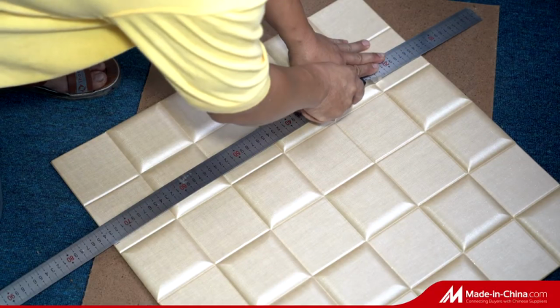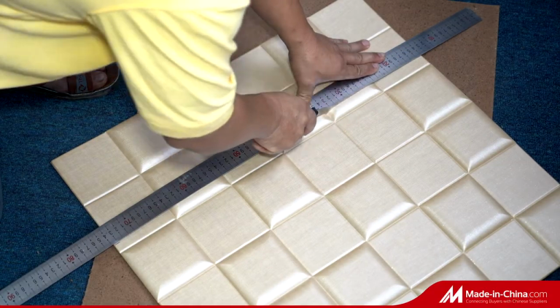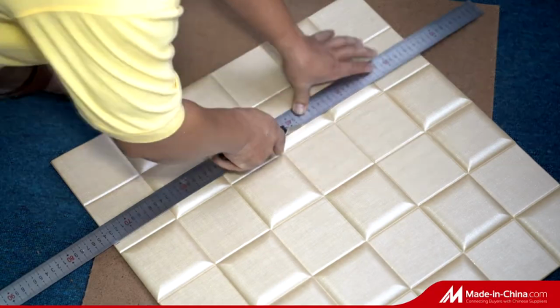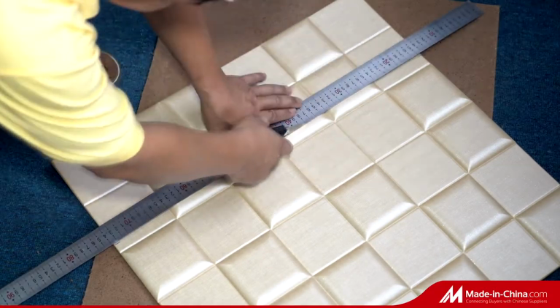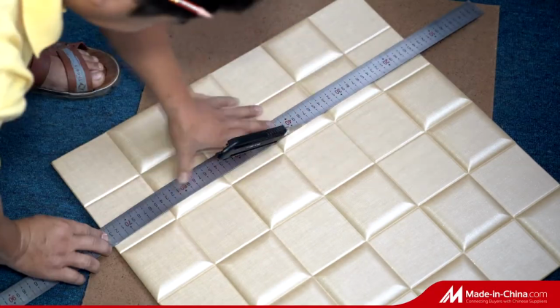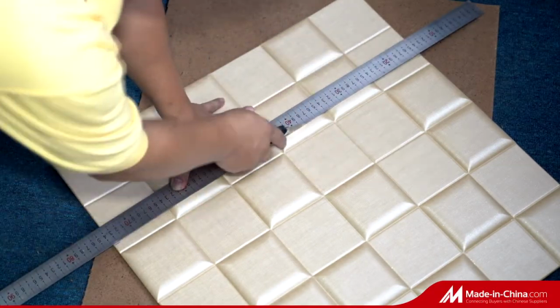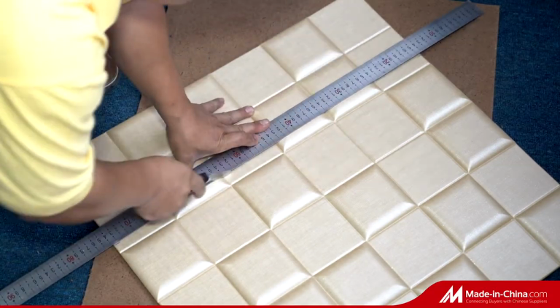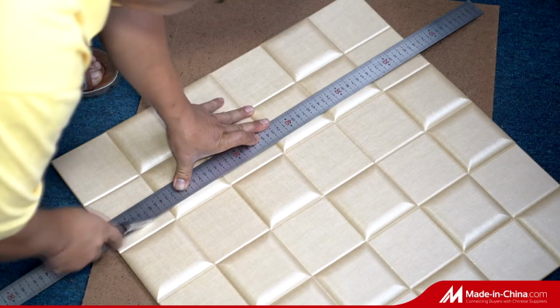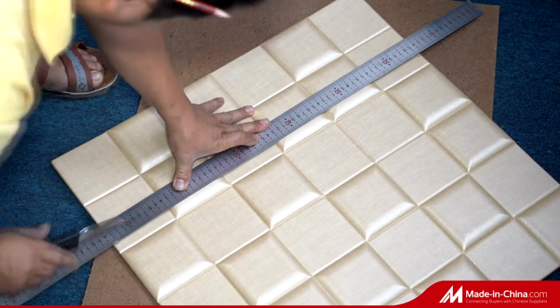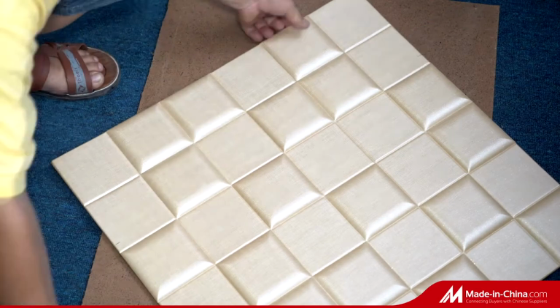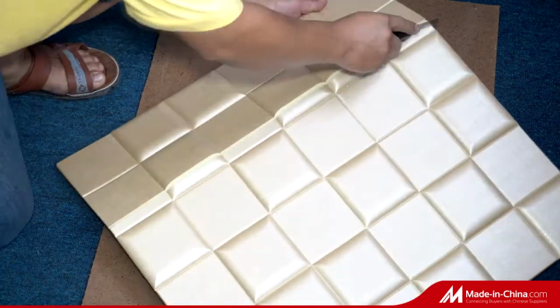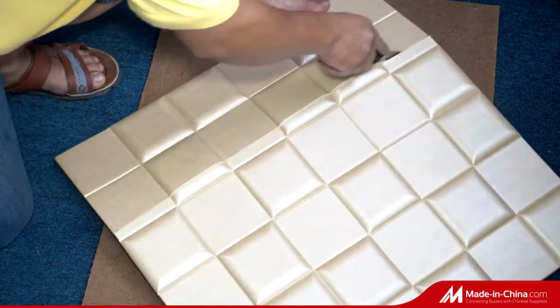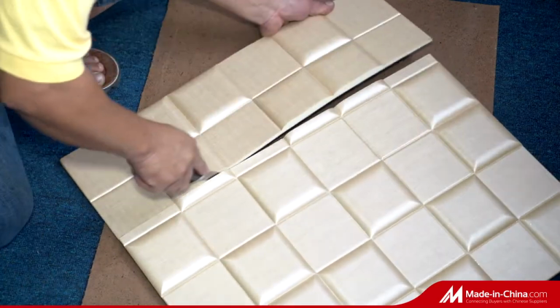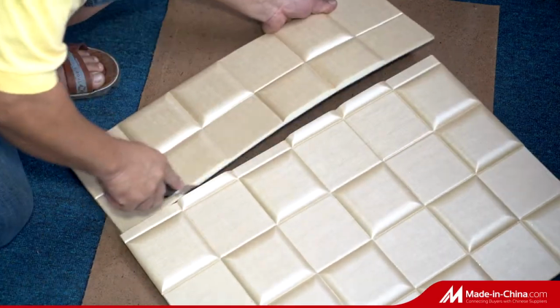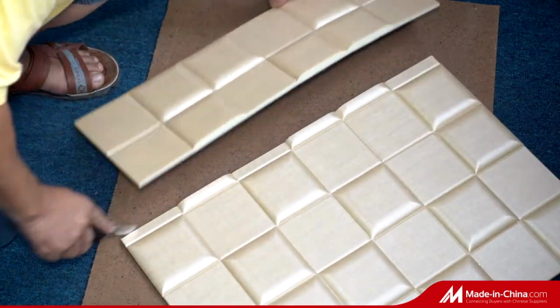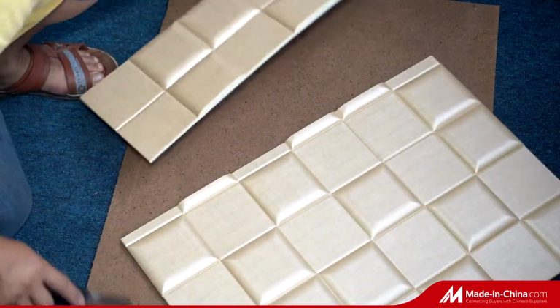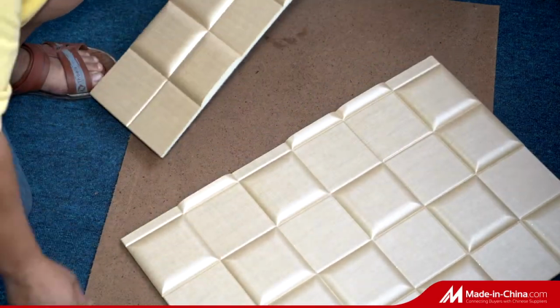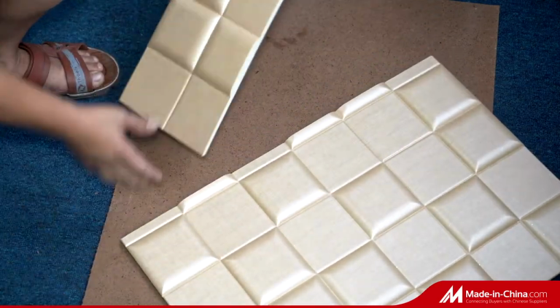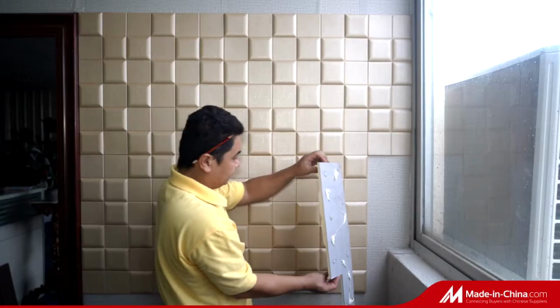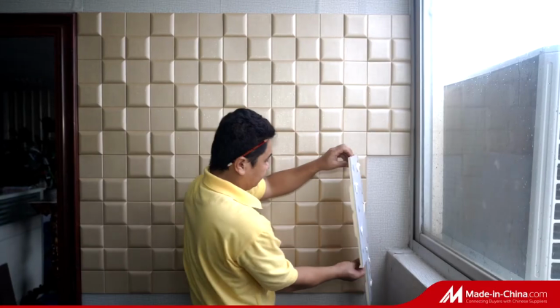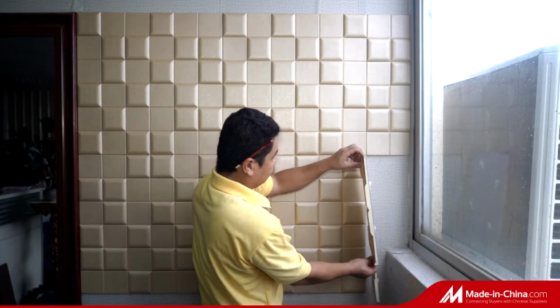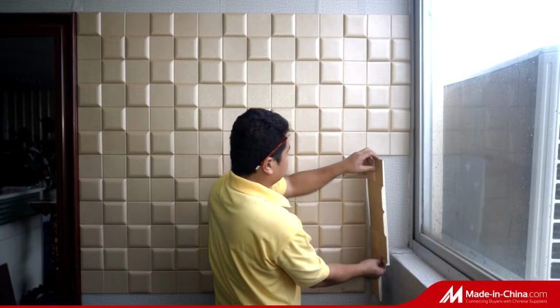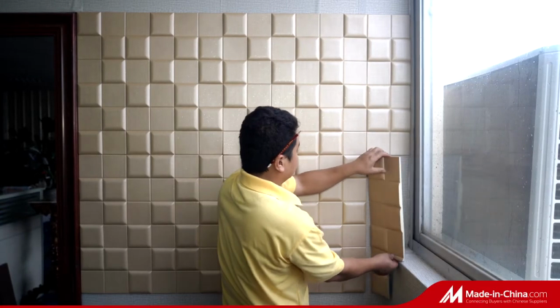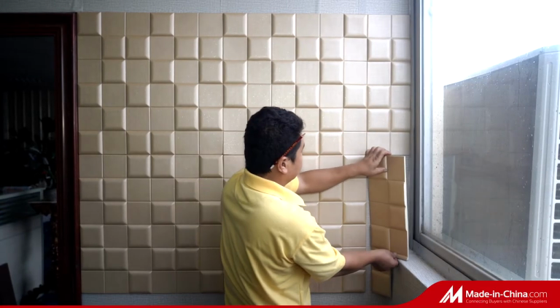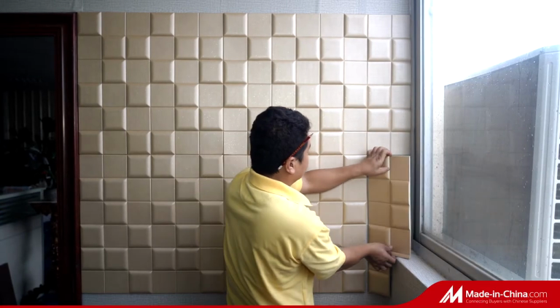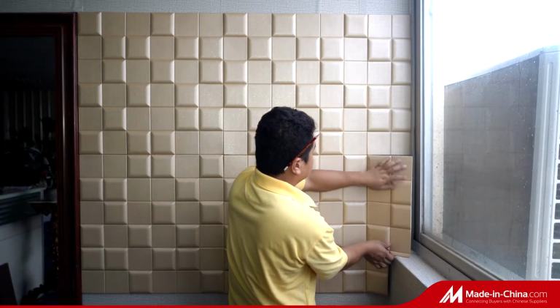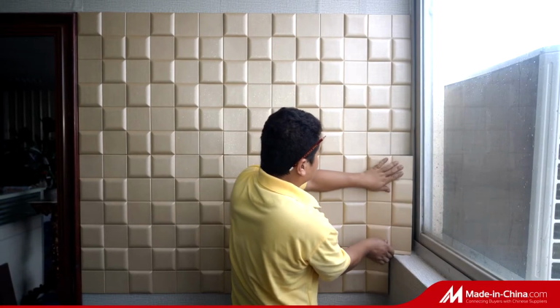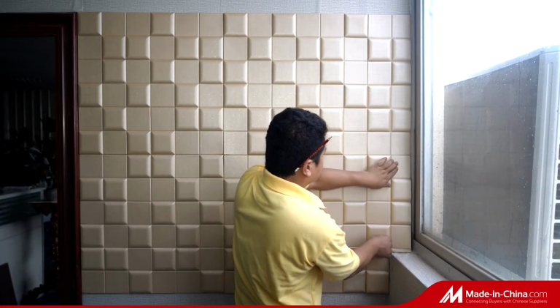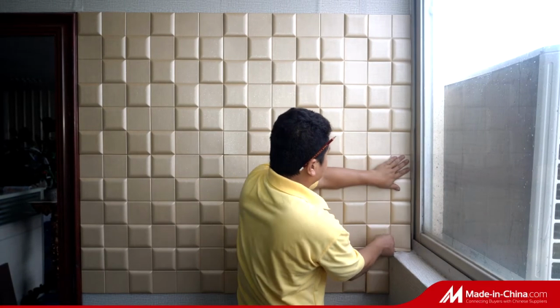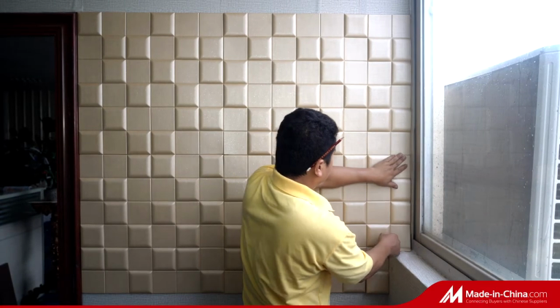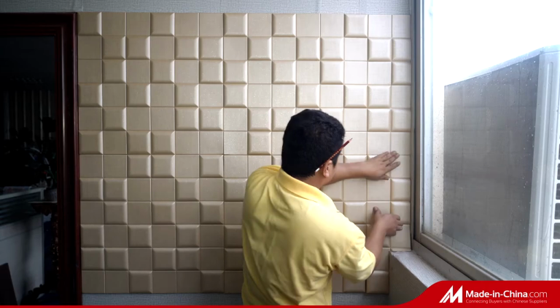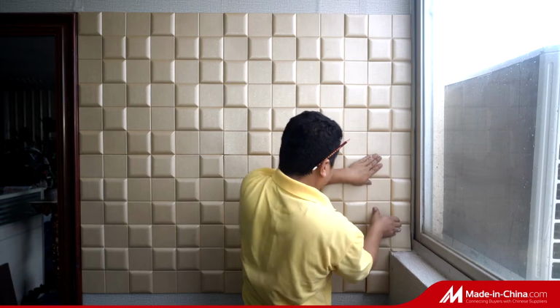When the size of the wall won't match the panels, cut it by knife and make sure the cut cross section is covered by silicone.